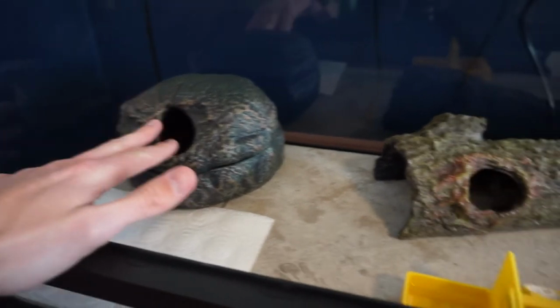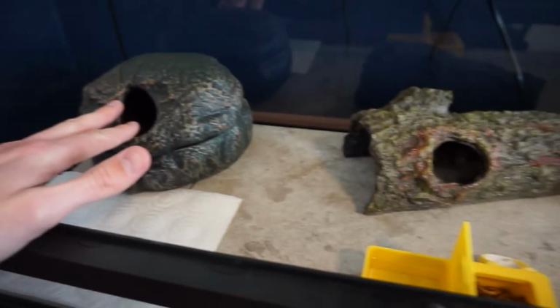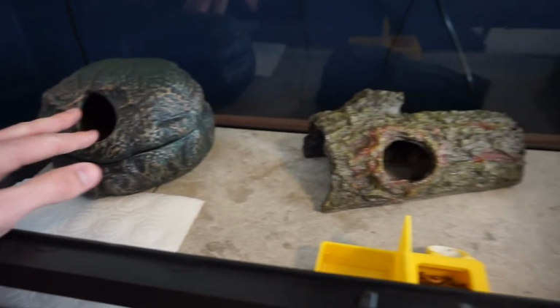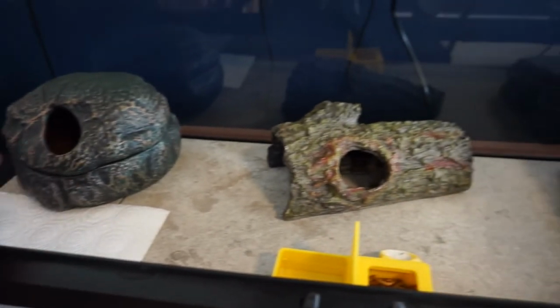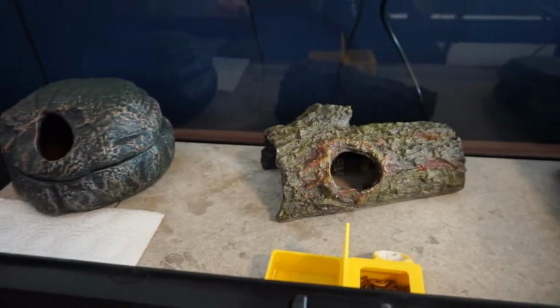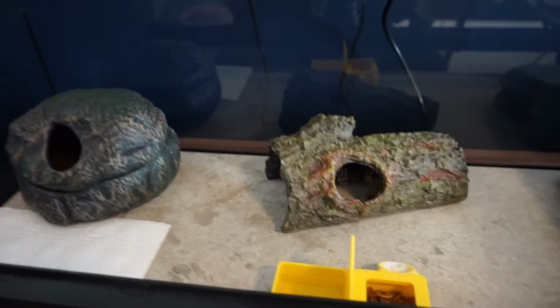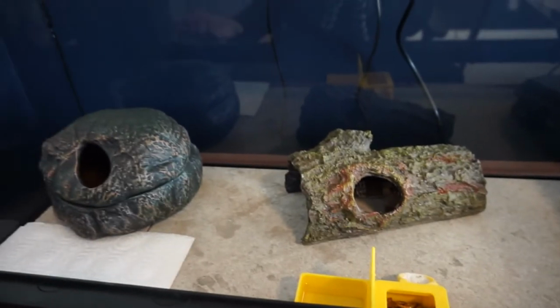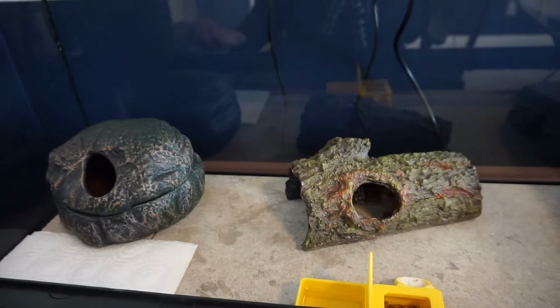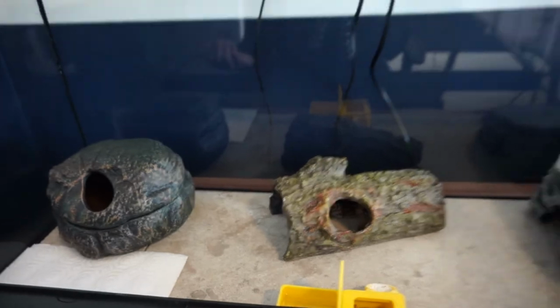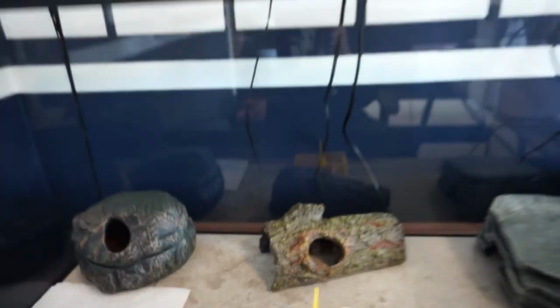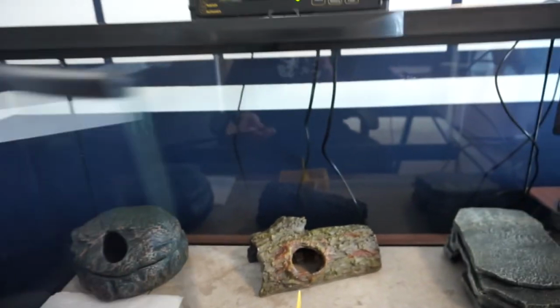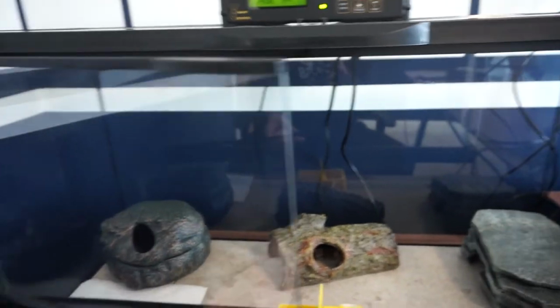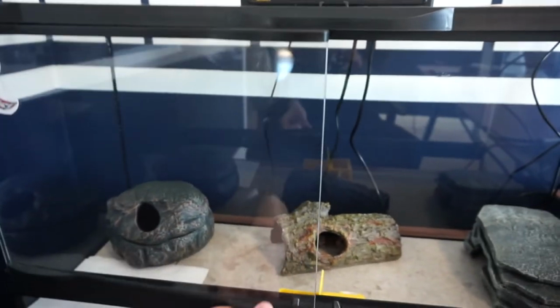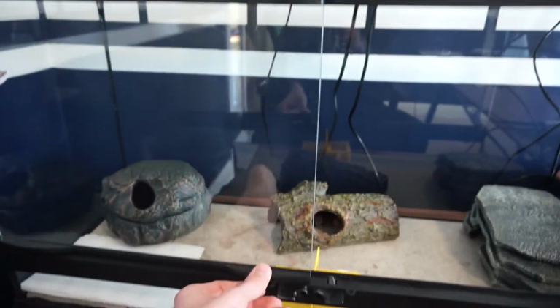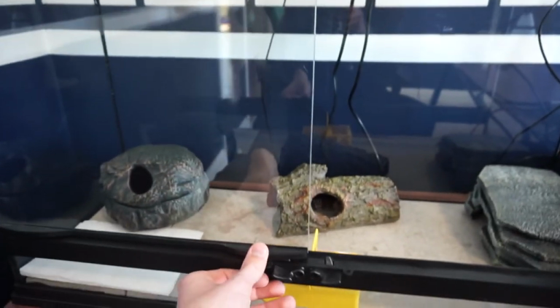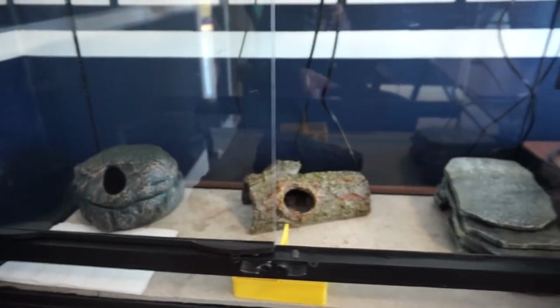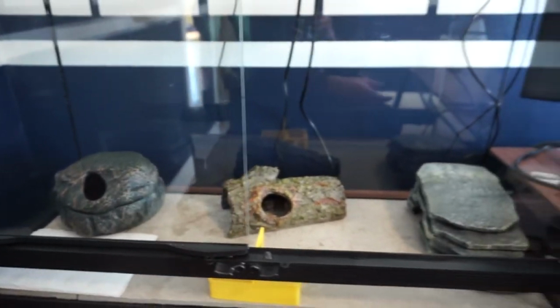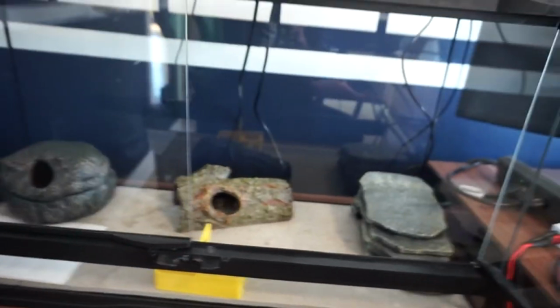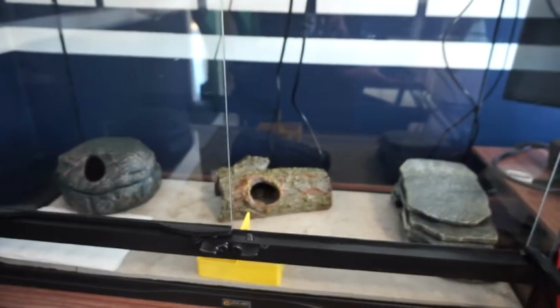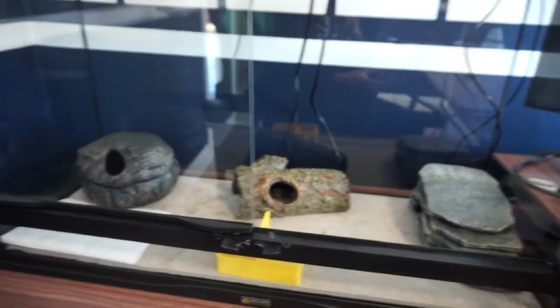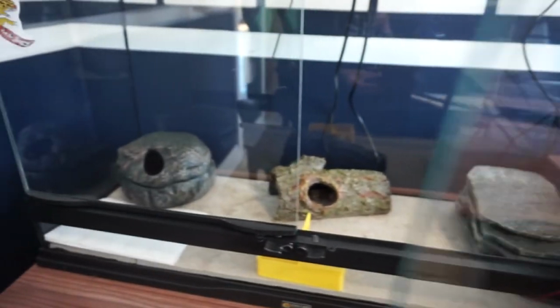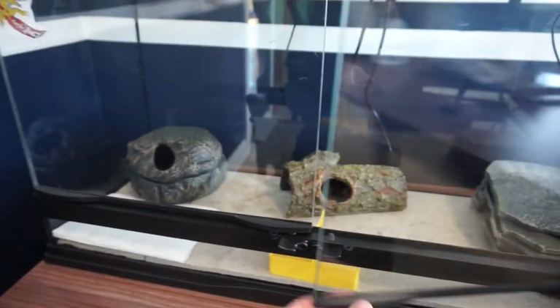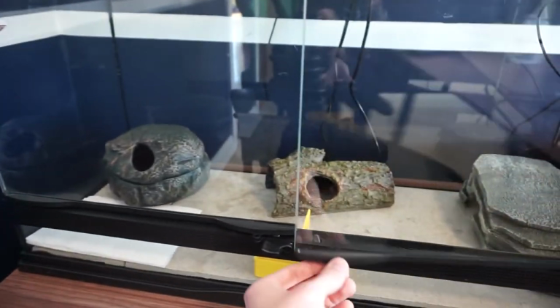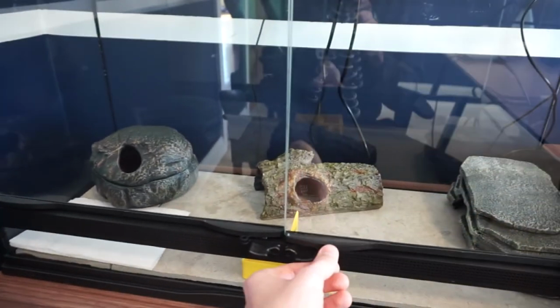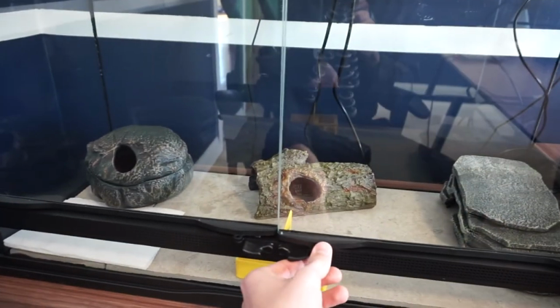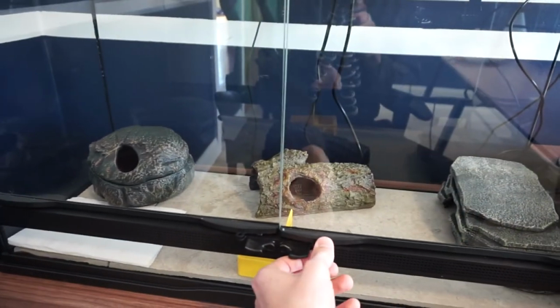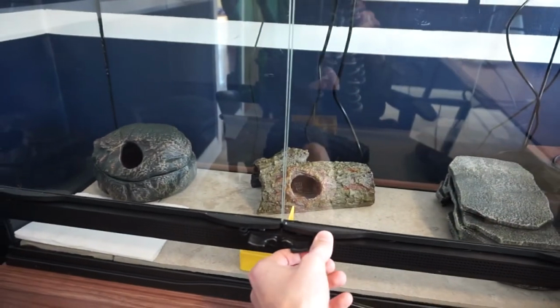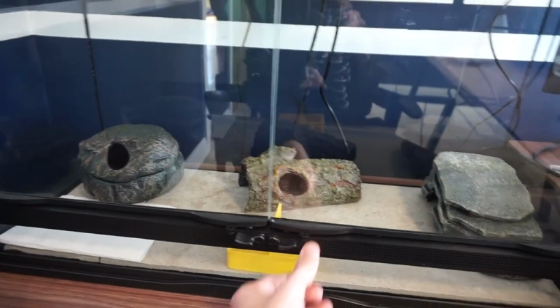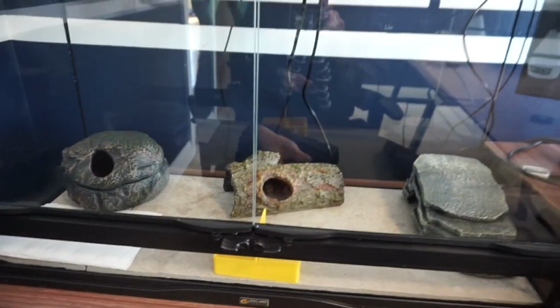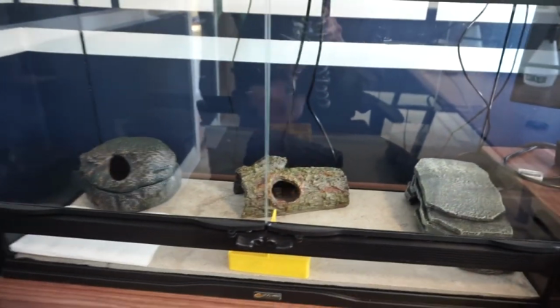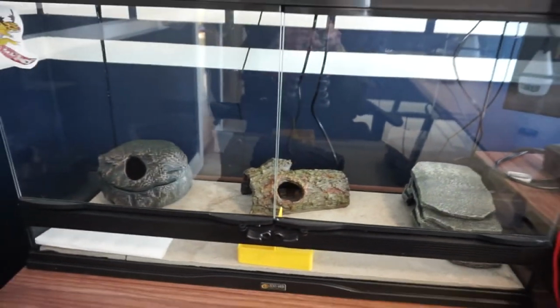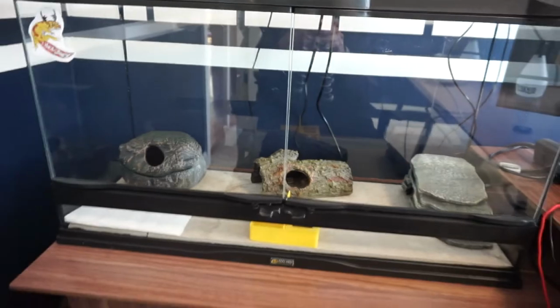Thank you guys so much for watching. This is the complete leopard gecko setup, and I'll be giving you updates as I spice it up over the next few weeks or months.